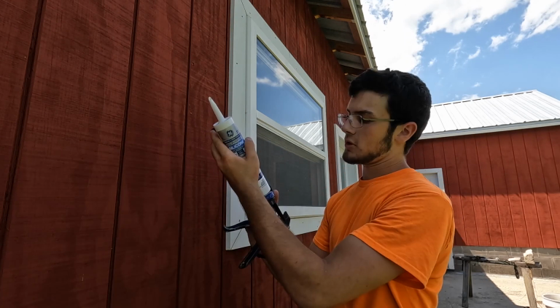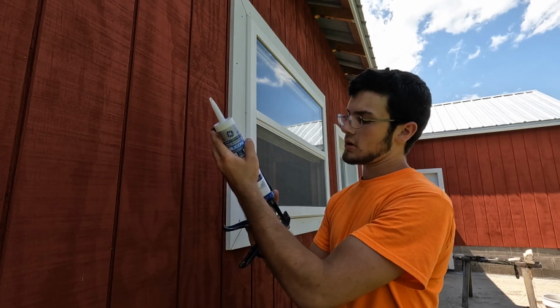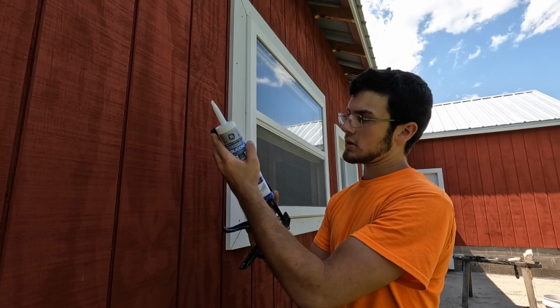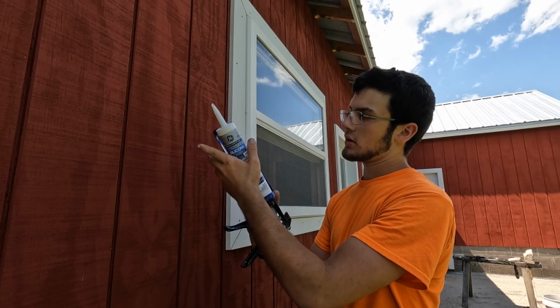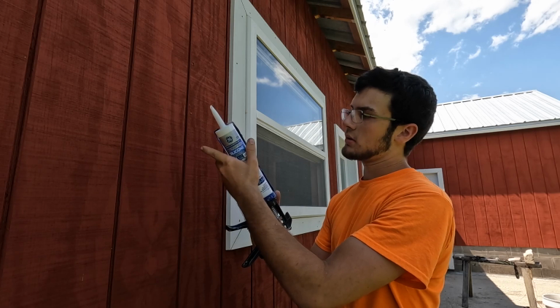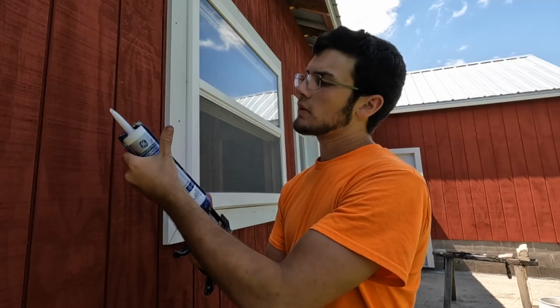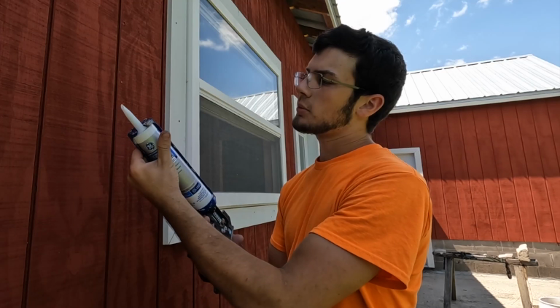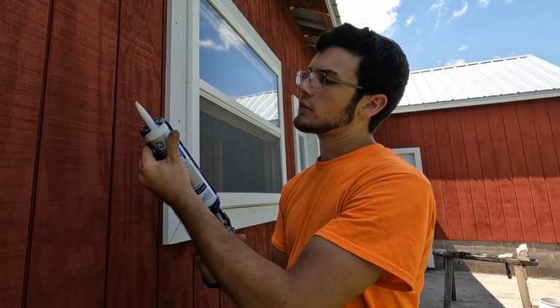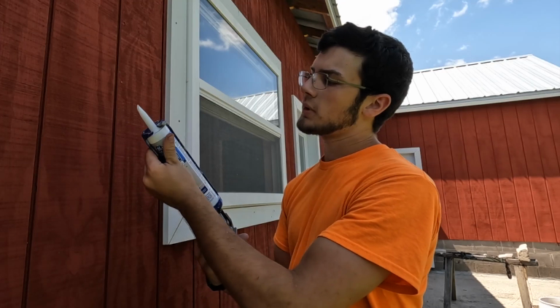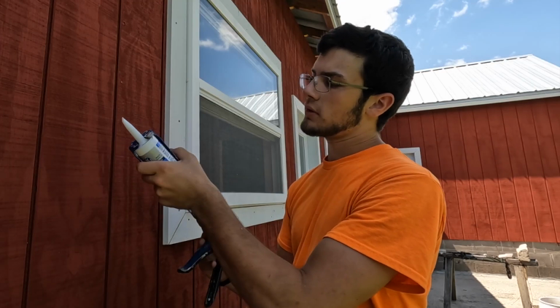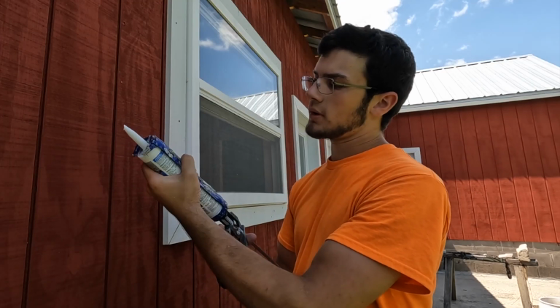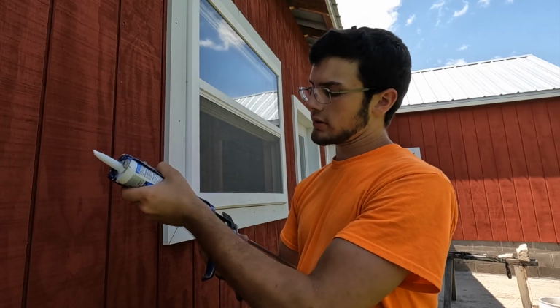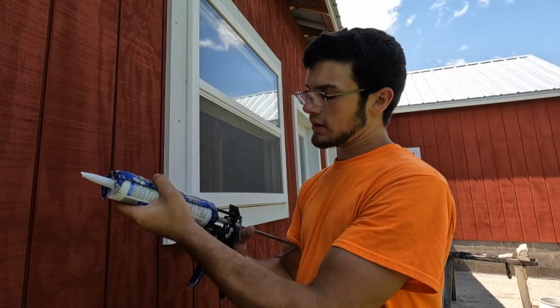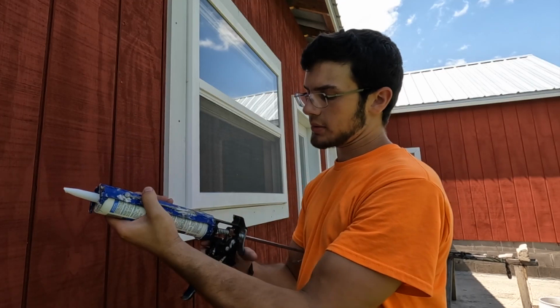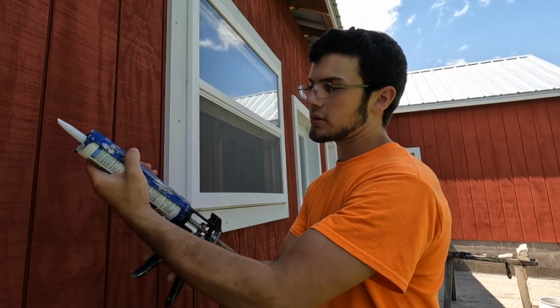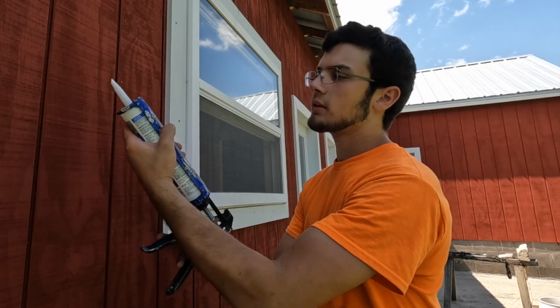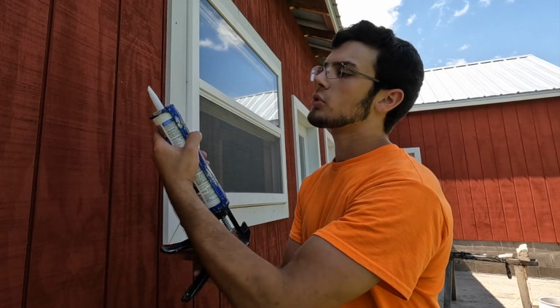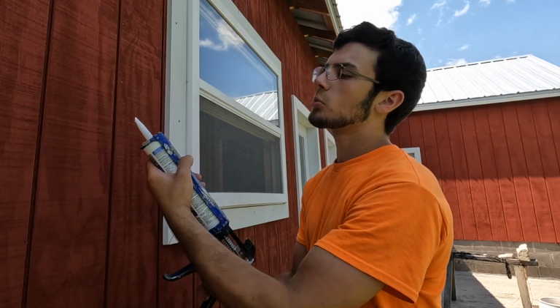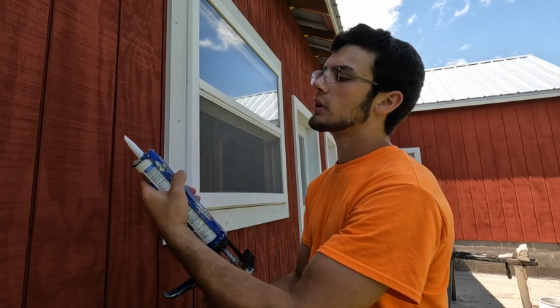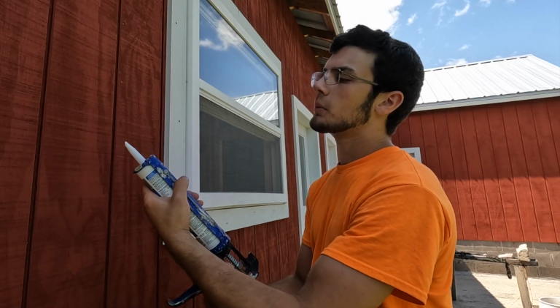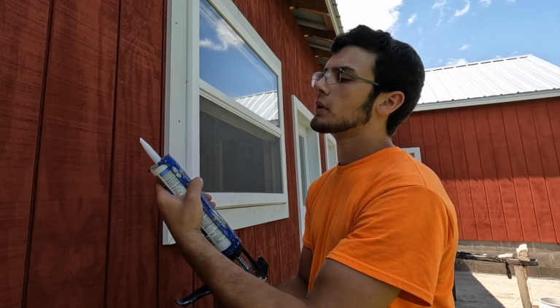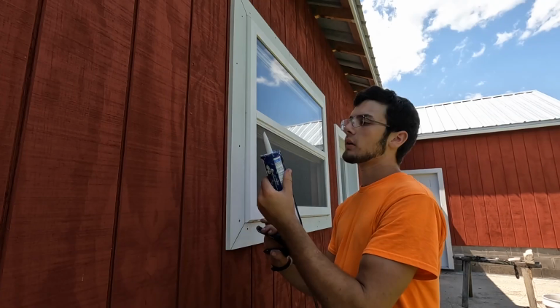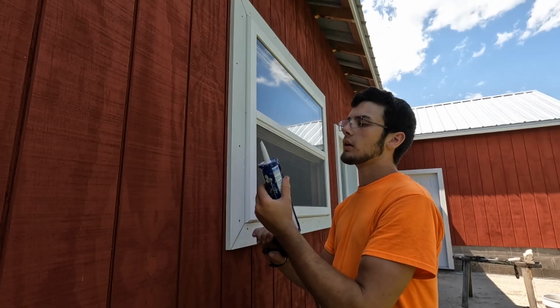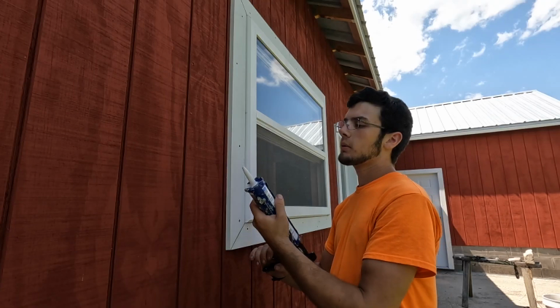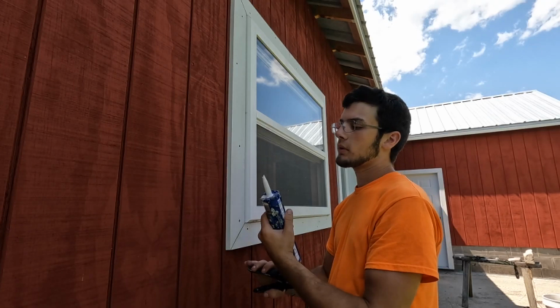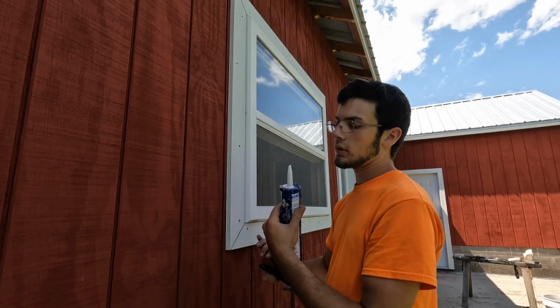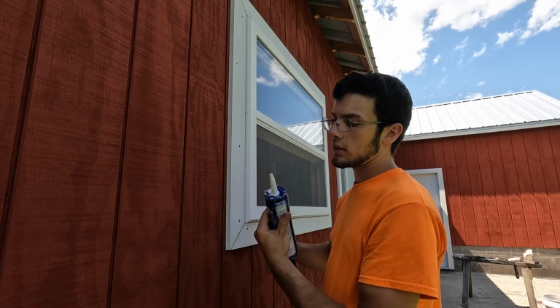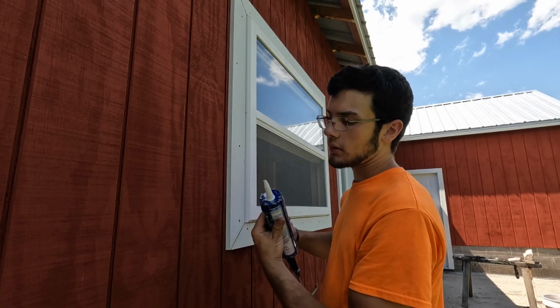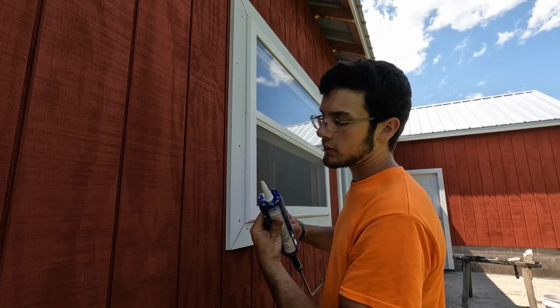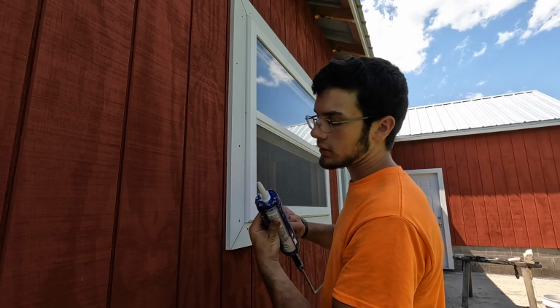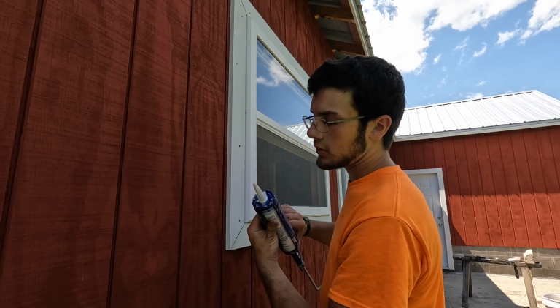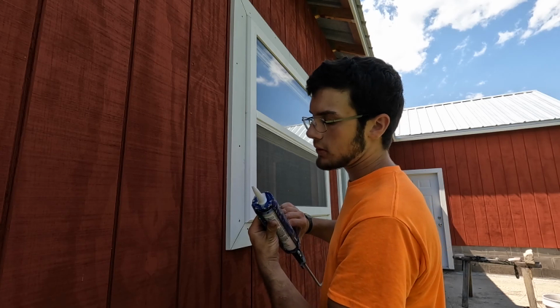Caulk in. This one twists so I don't care how it's sitting, but normally I would. Okay, we're set. Let's get it going.